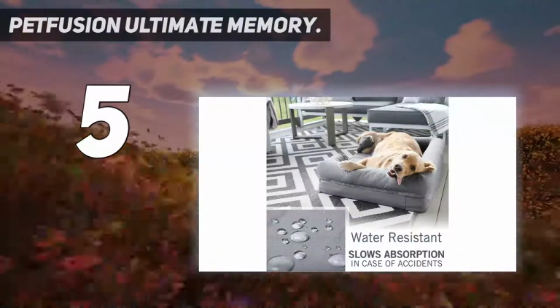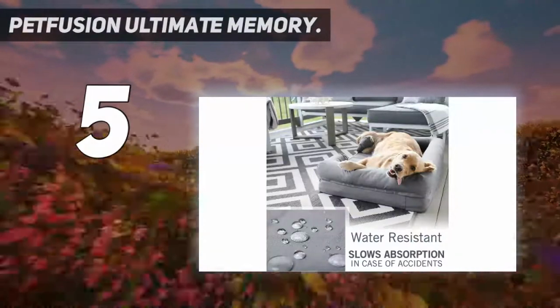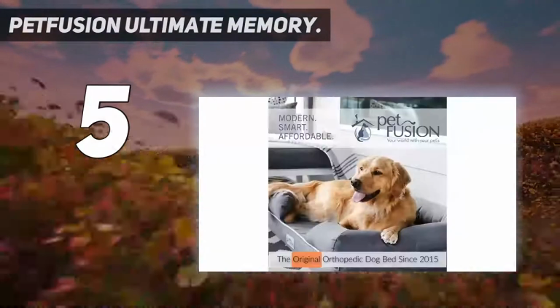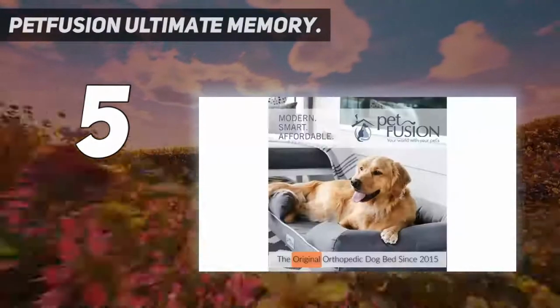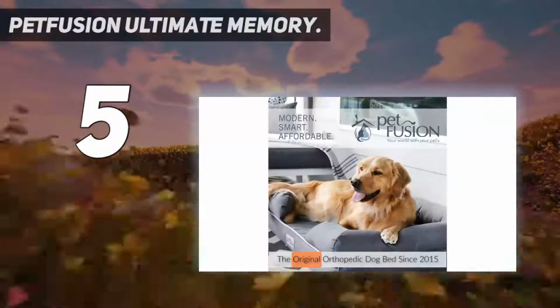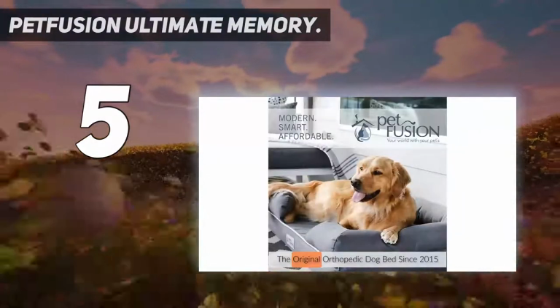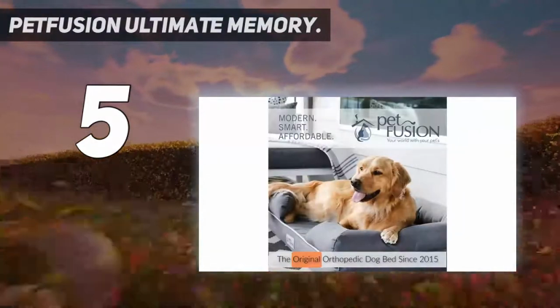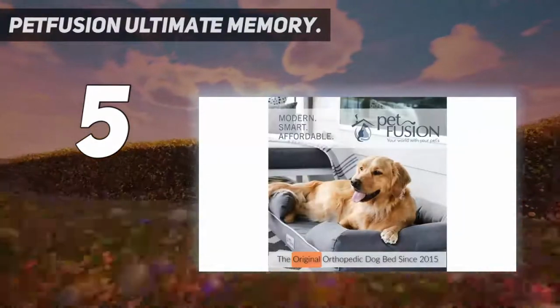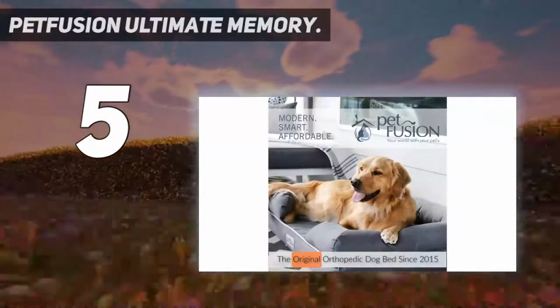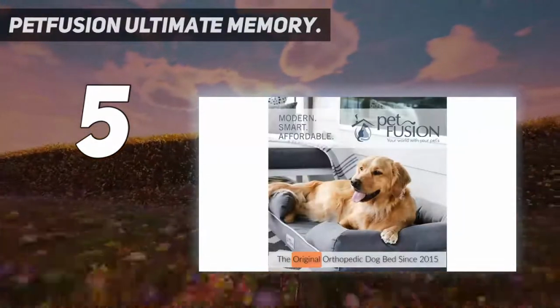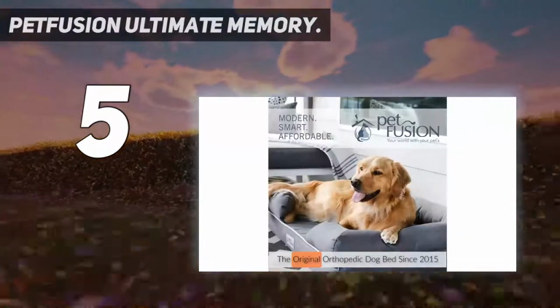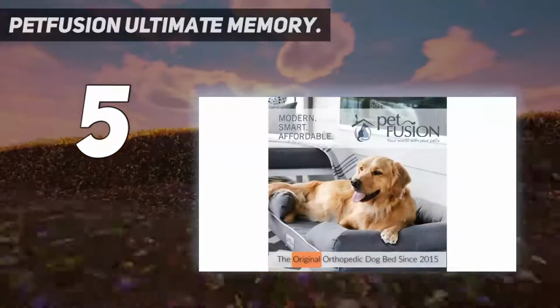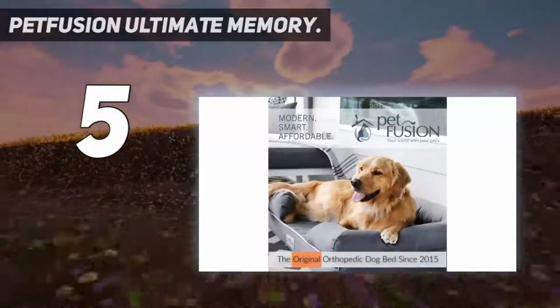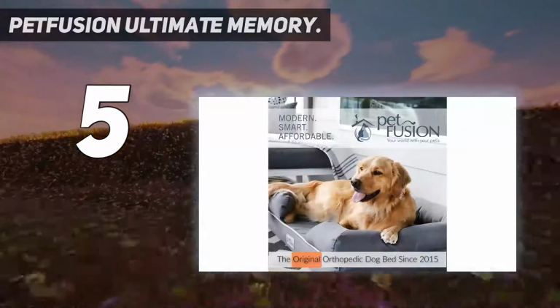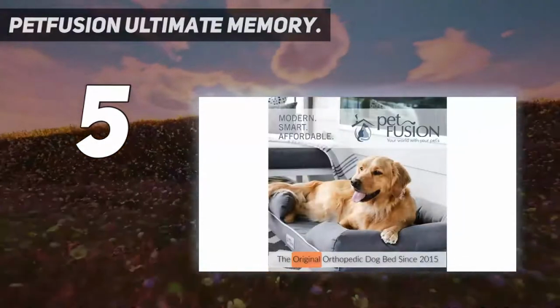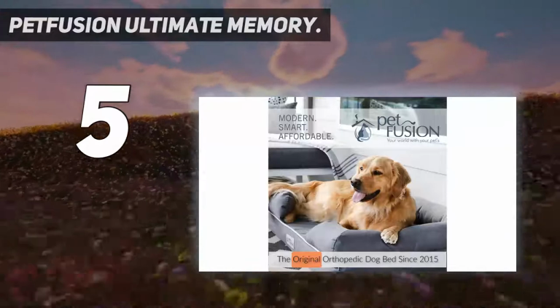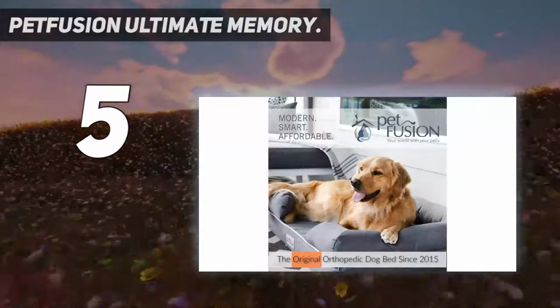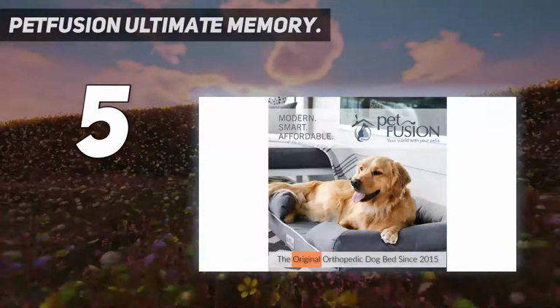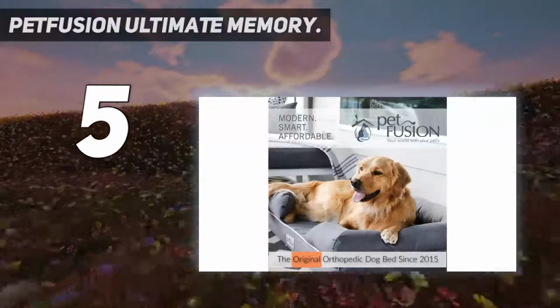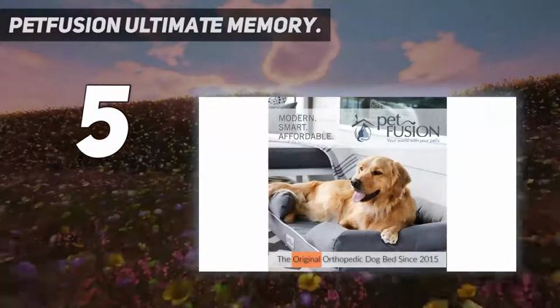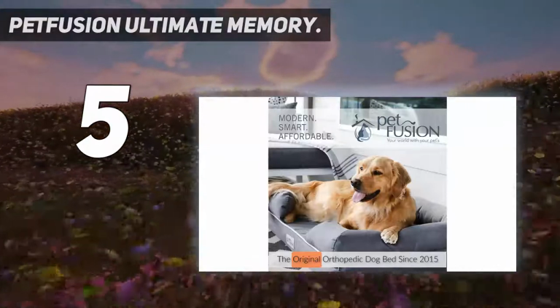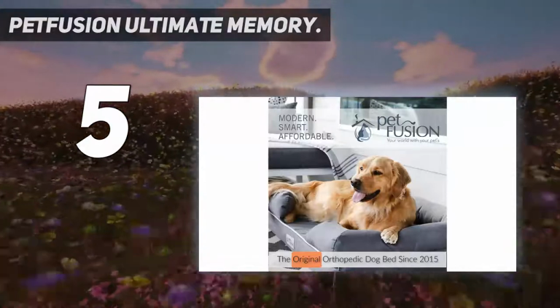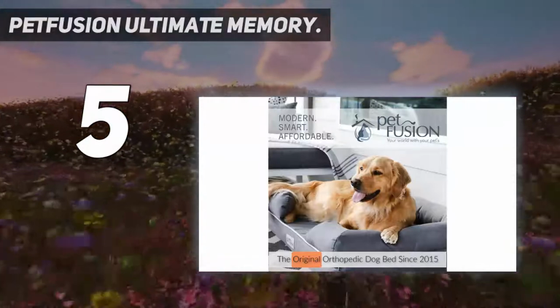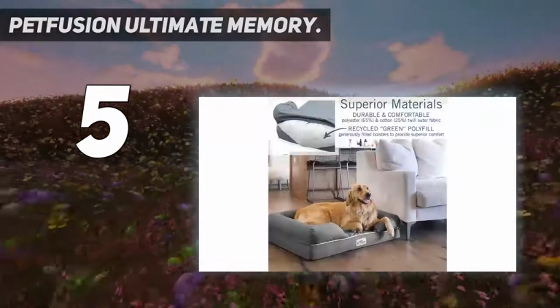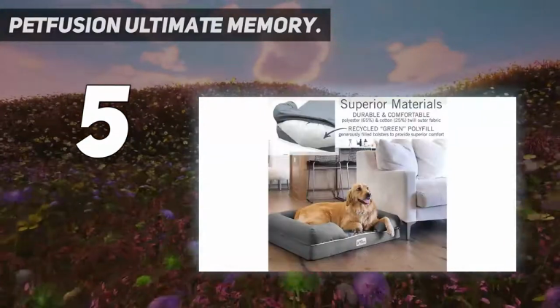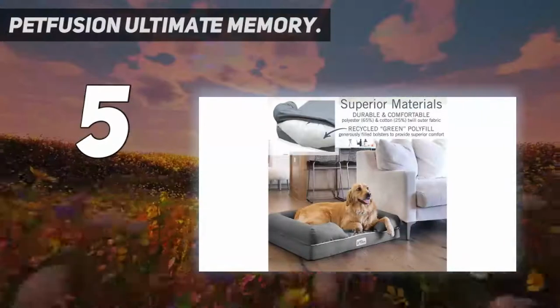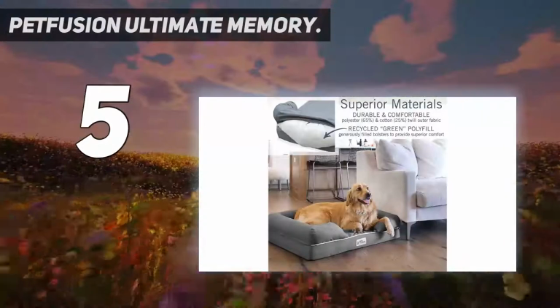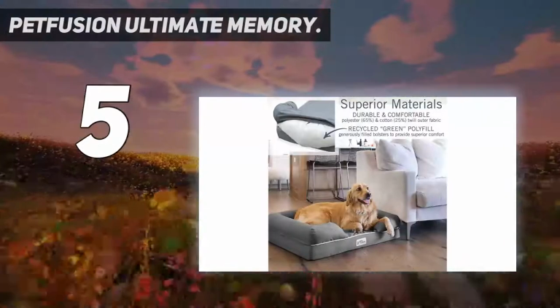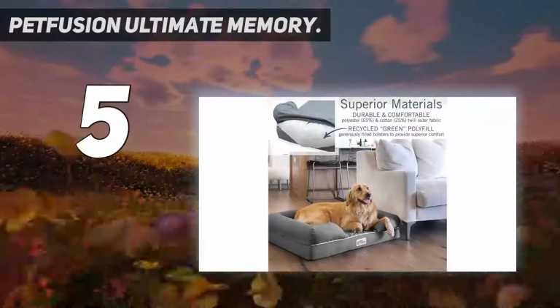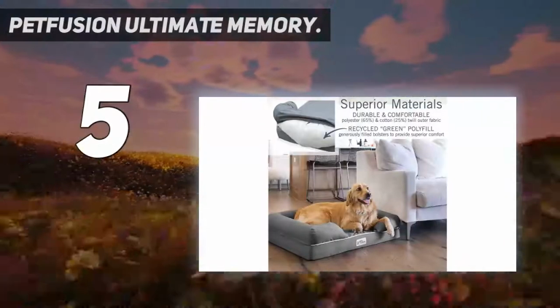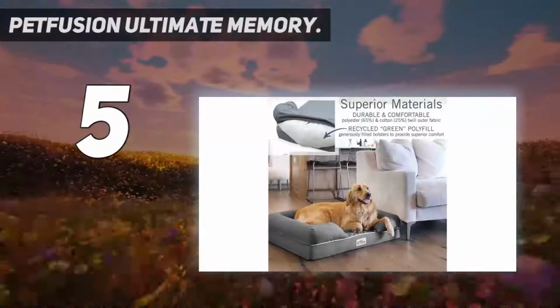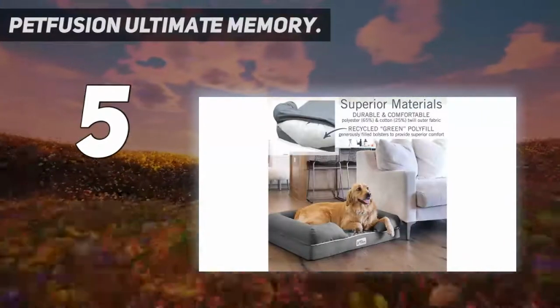From an eco-friendly perspective, the Pet Fusion Ultimate is one of the best dog beds you can buy, and it leads on comfort and support too.